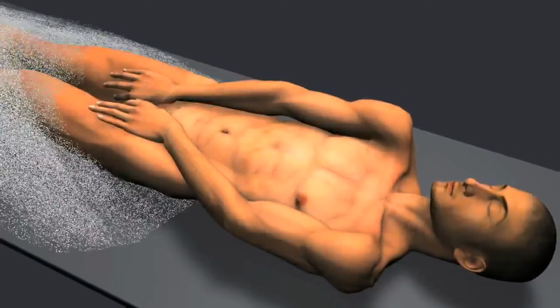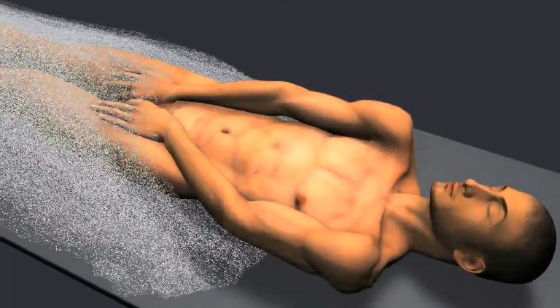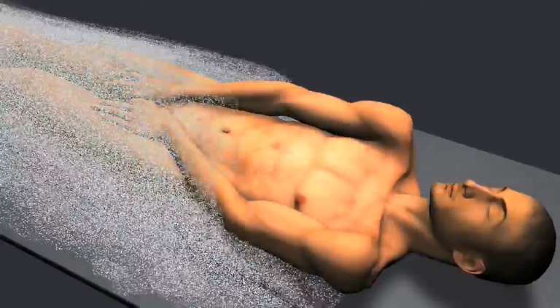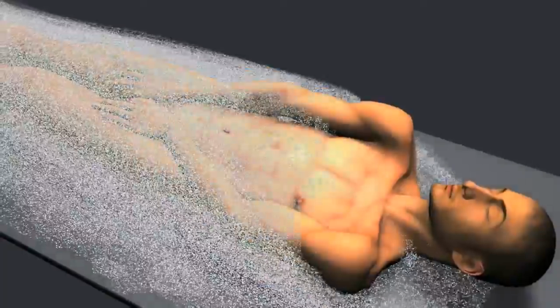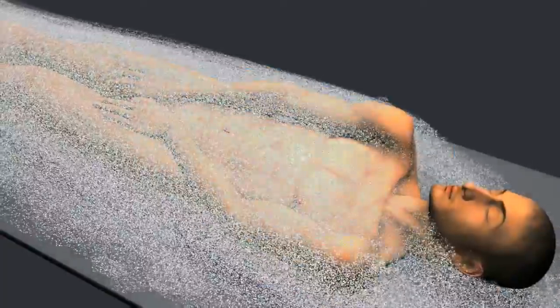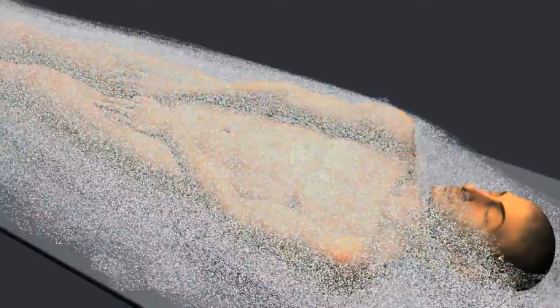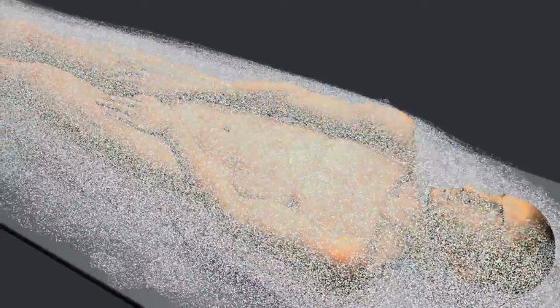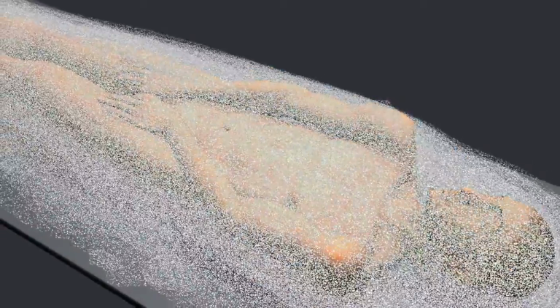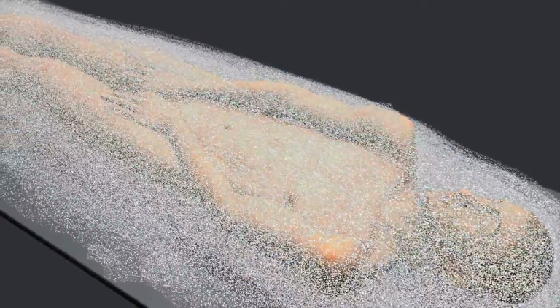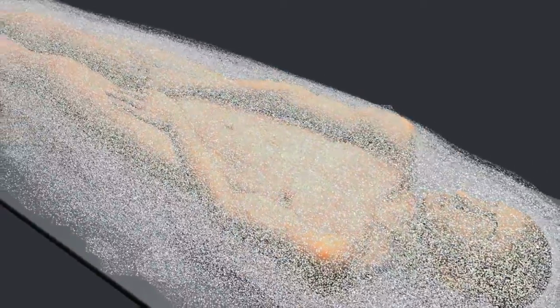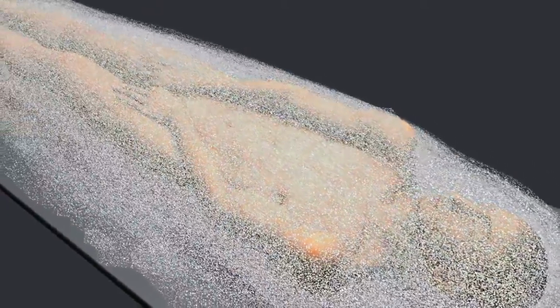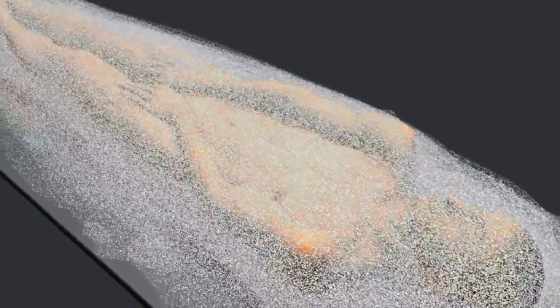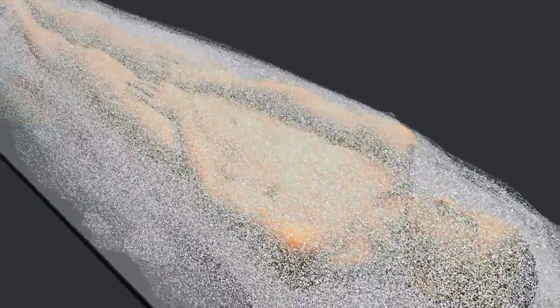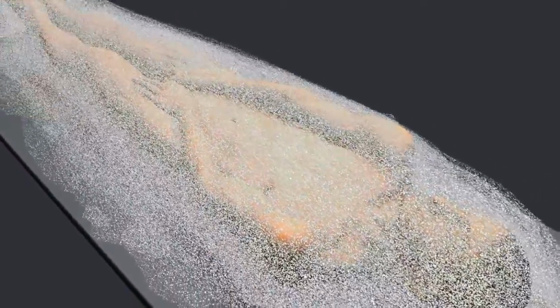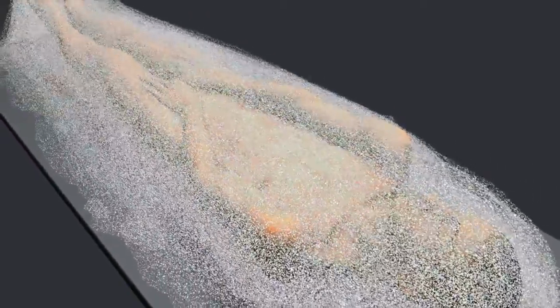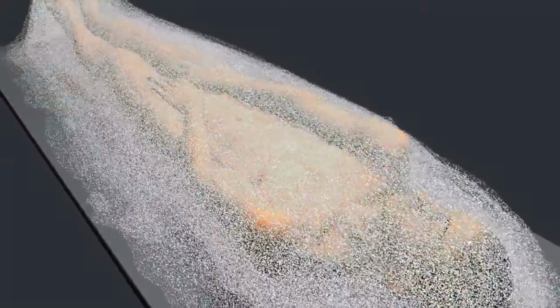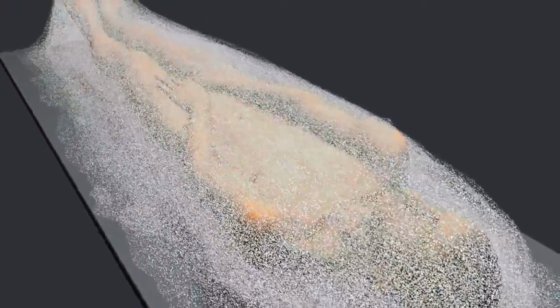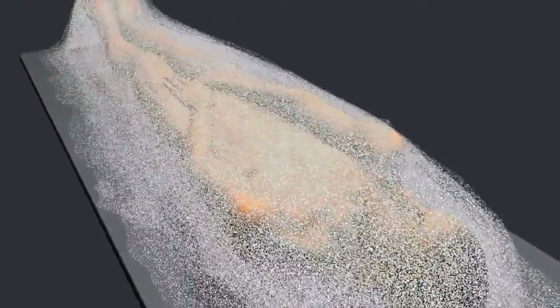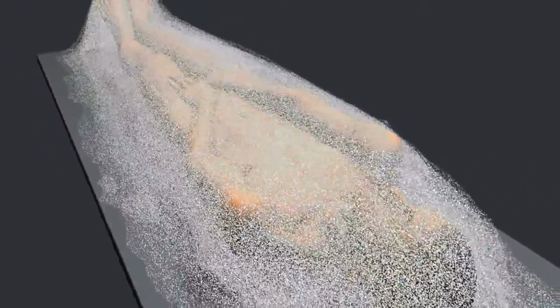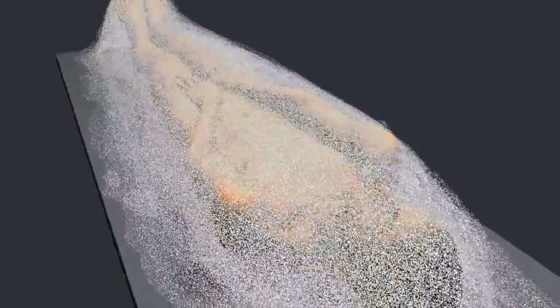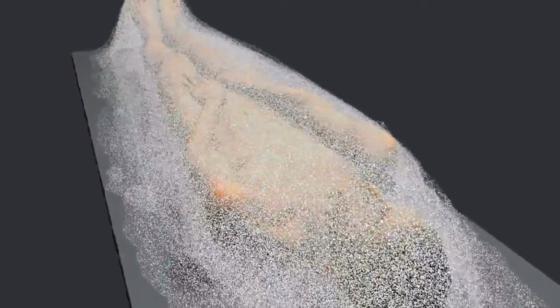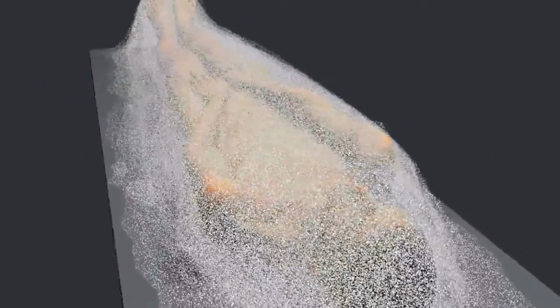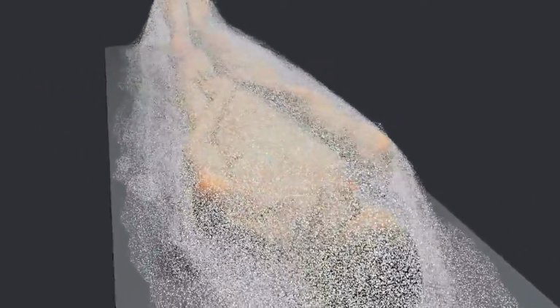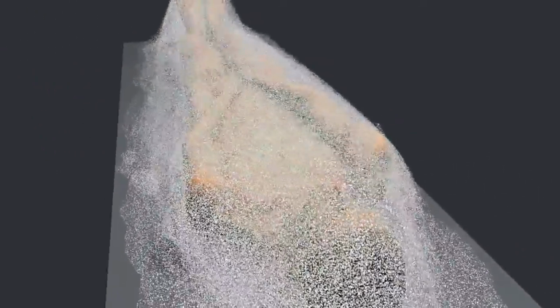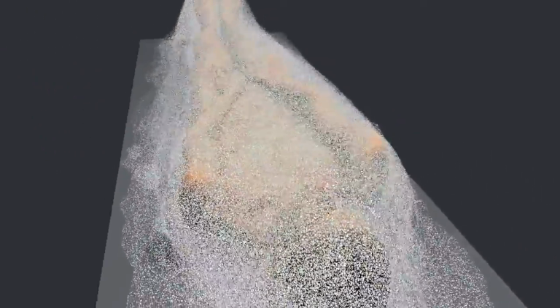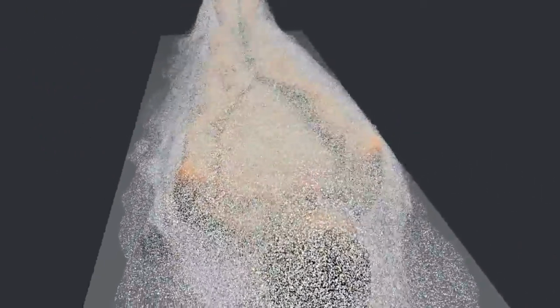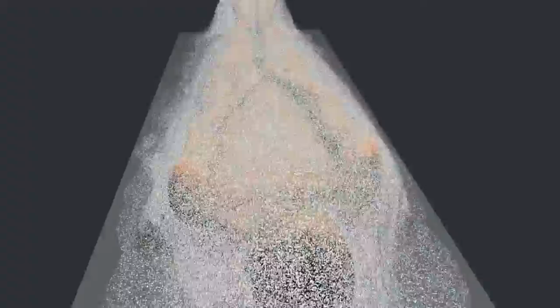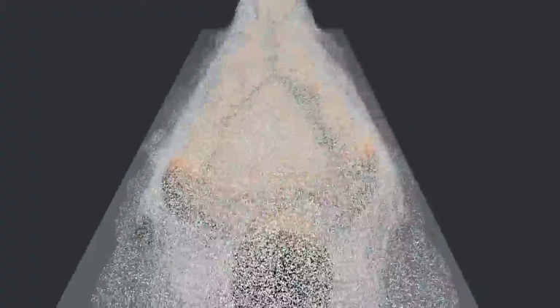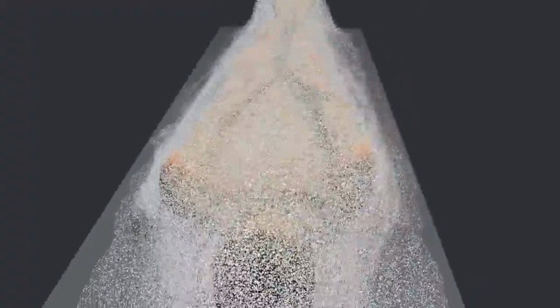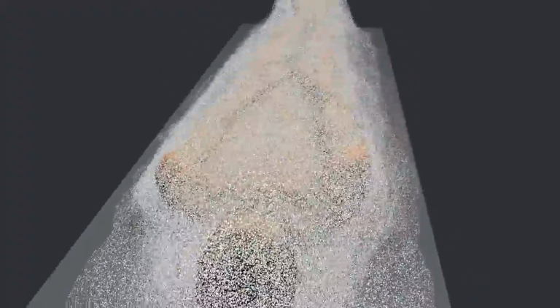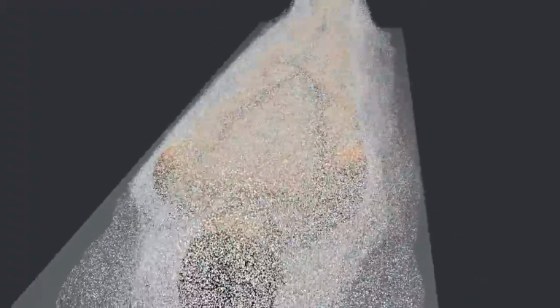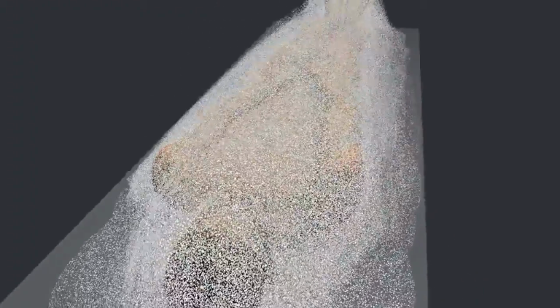Next, the body was covered with salt and left for about 40 days, until all moisture was eliminated.